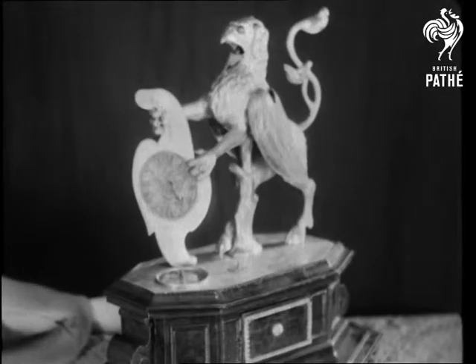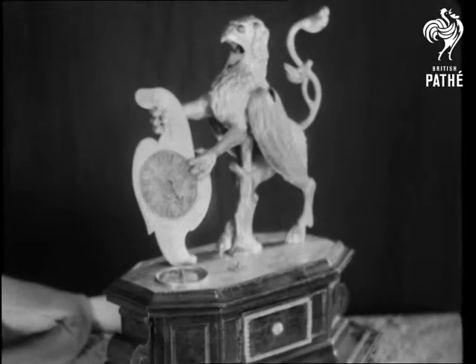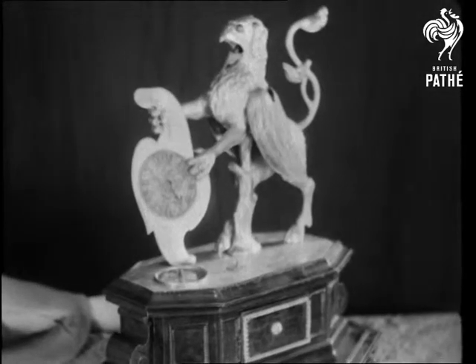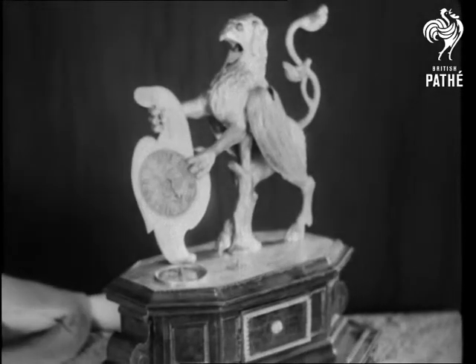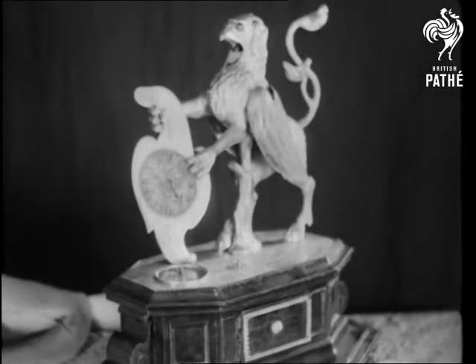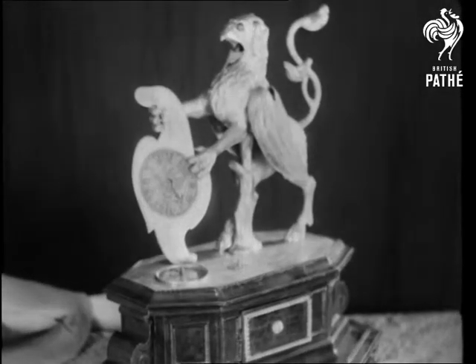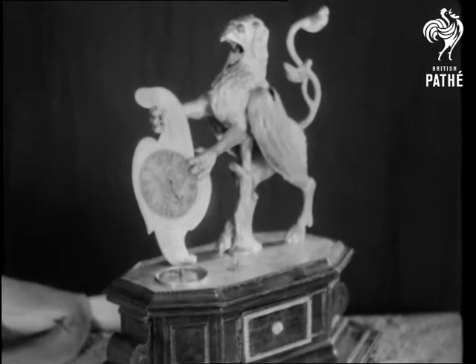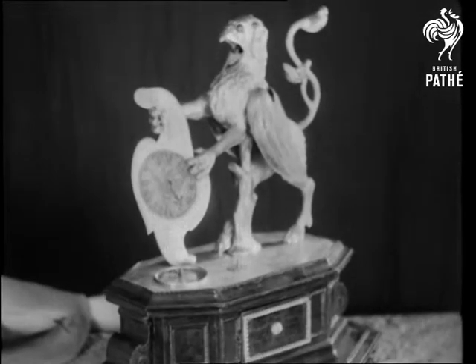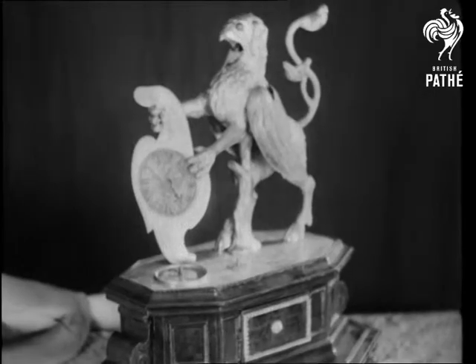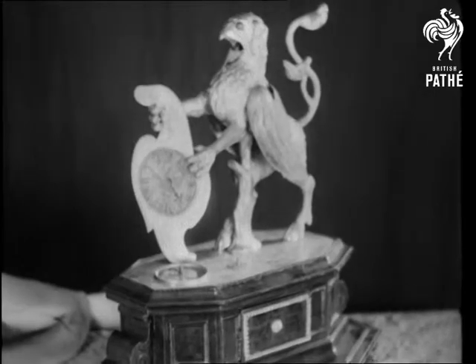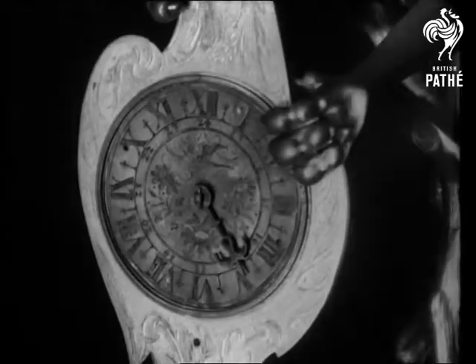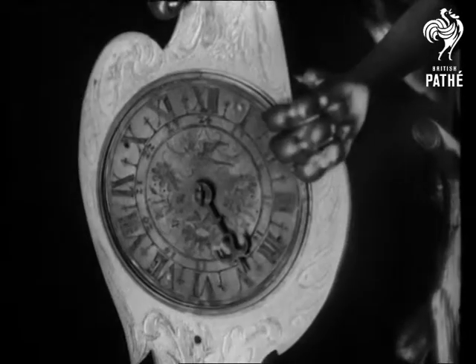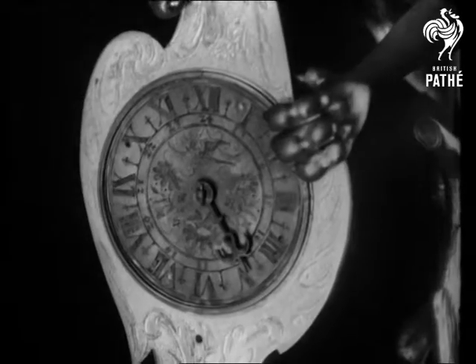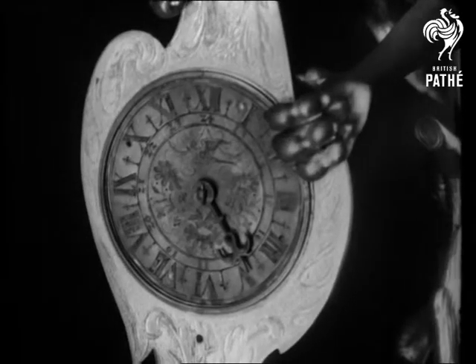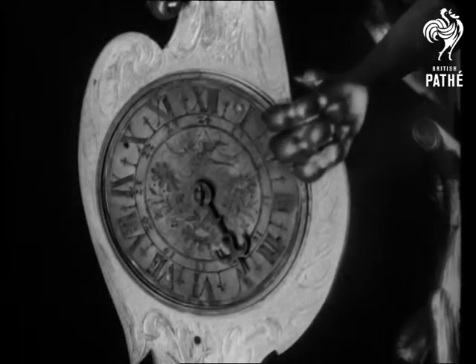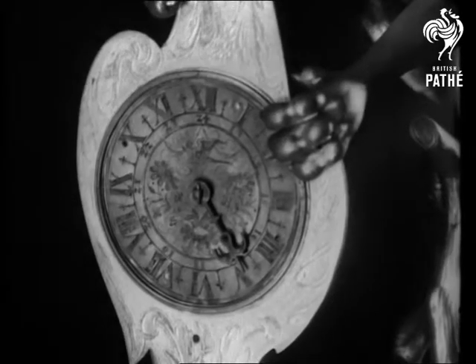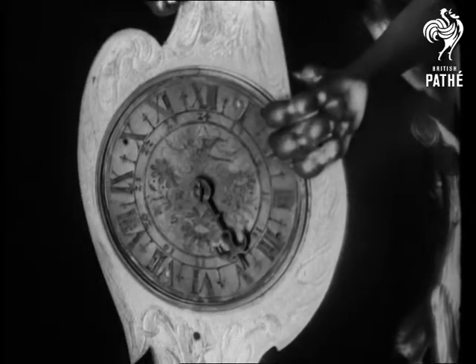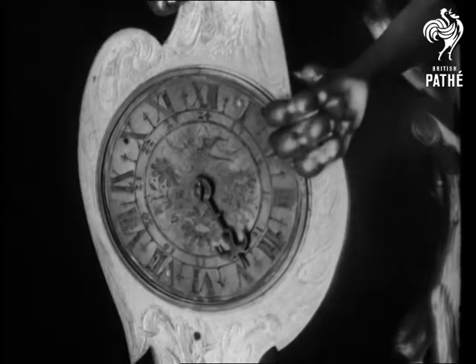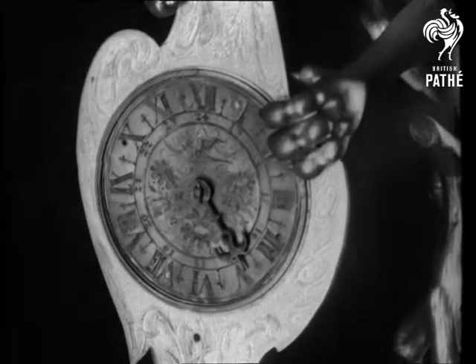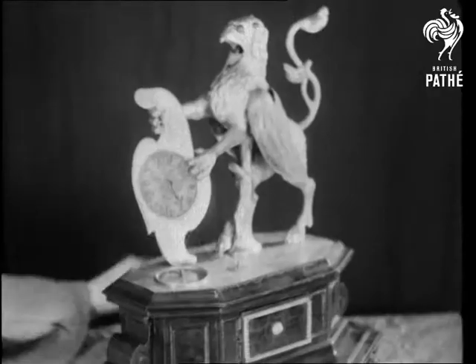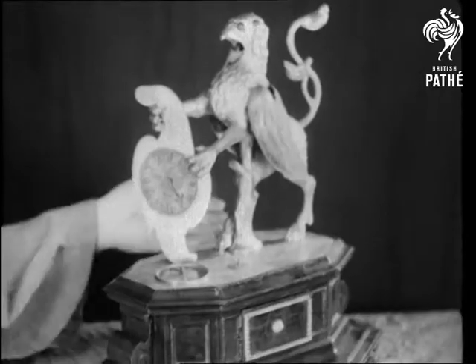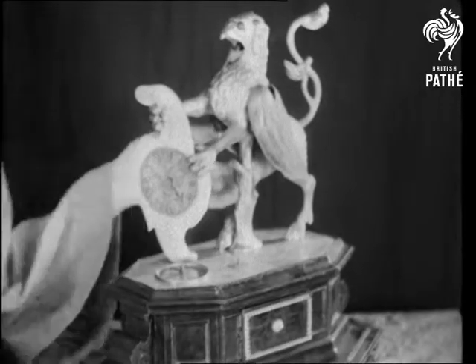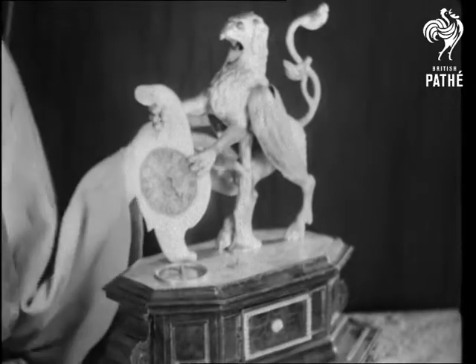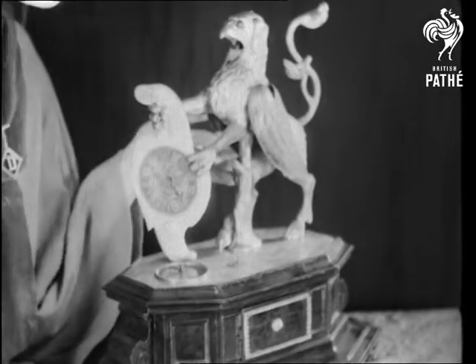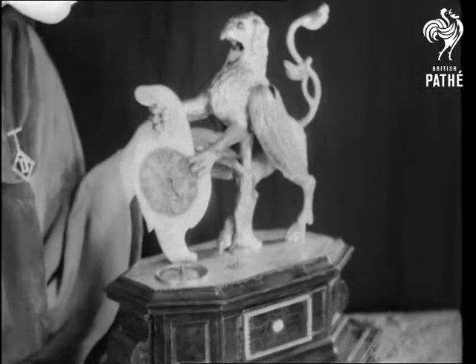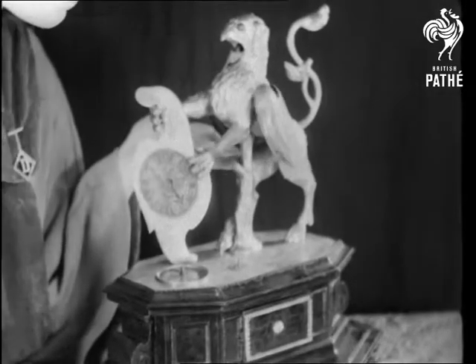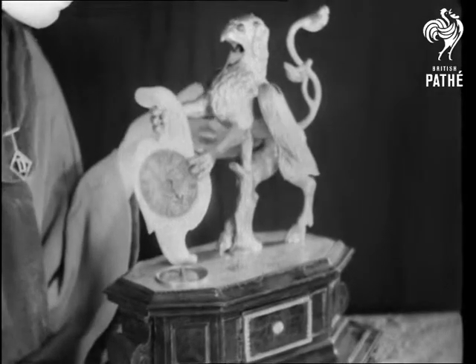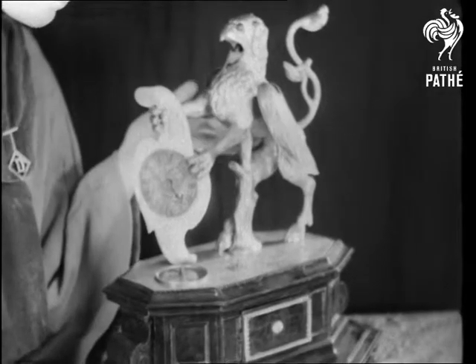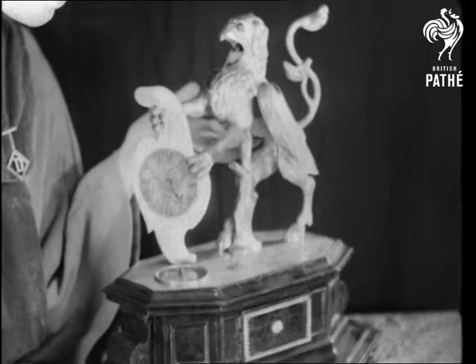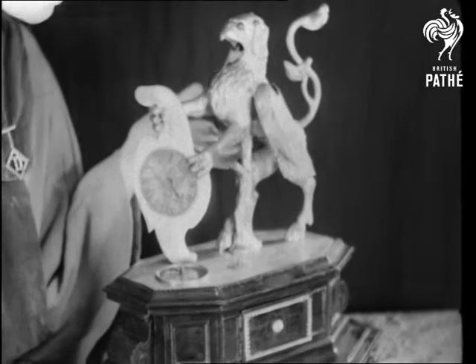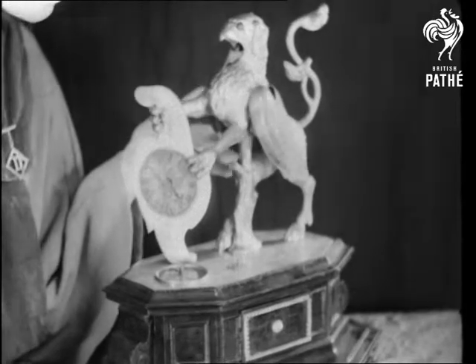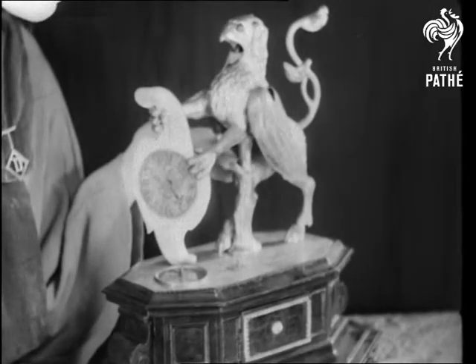A German griffin clock of 1620. The dial is held in the forepaws of the griffin, which has a movable lower jaw and flapping silver wings.